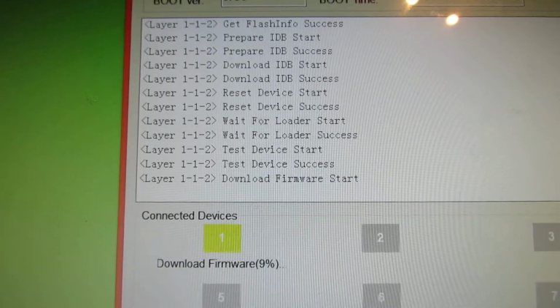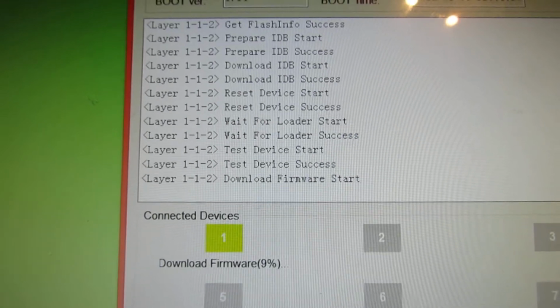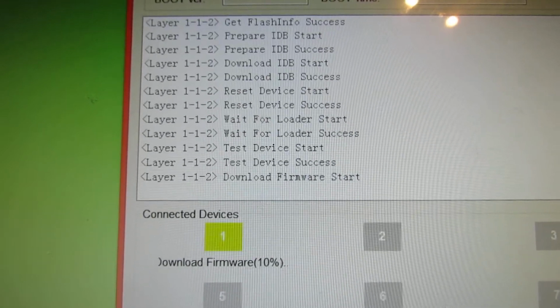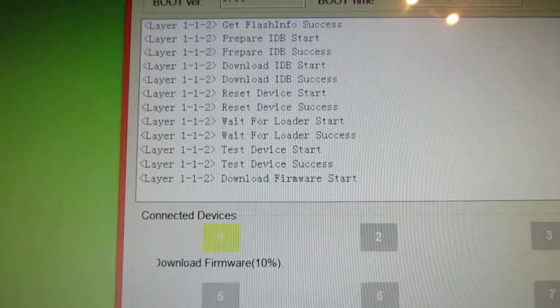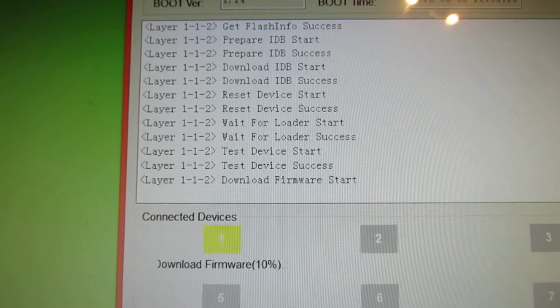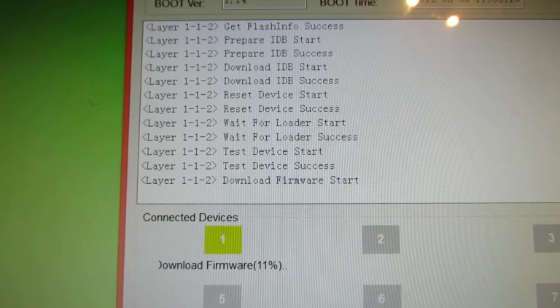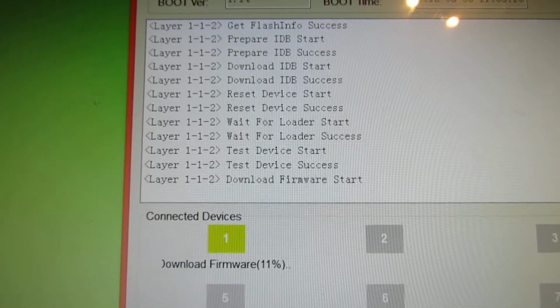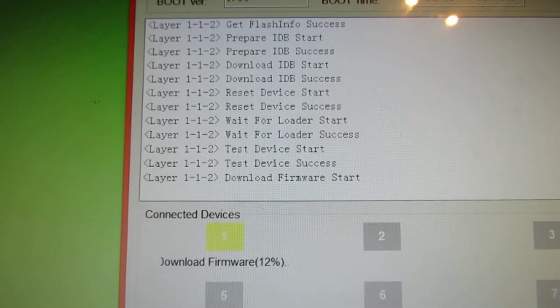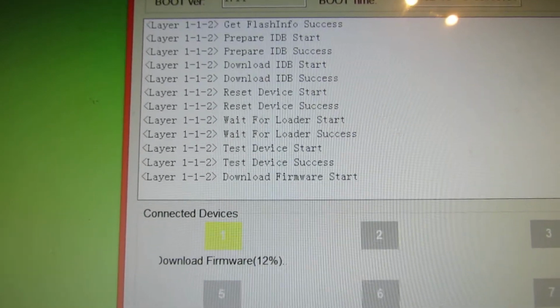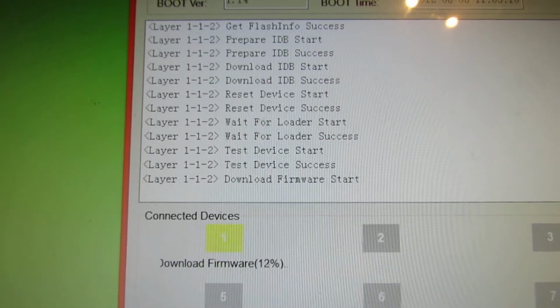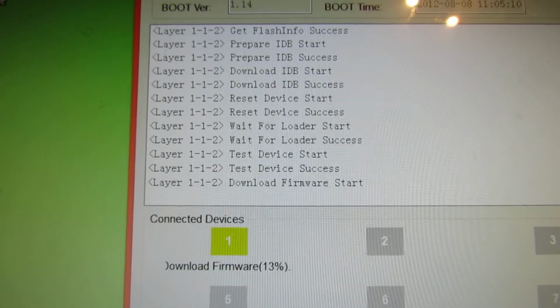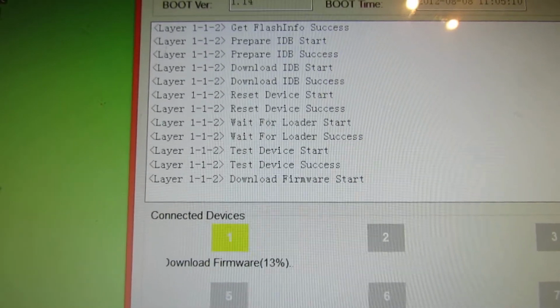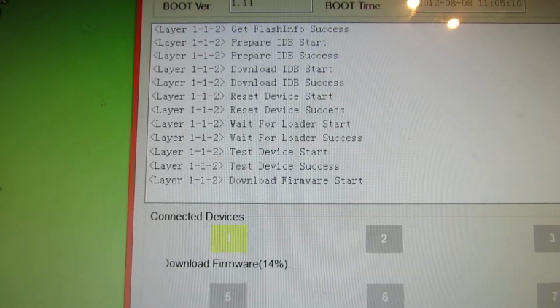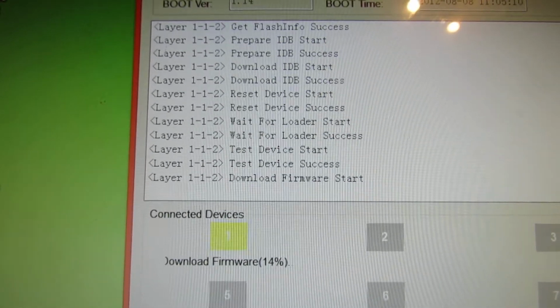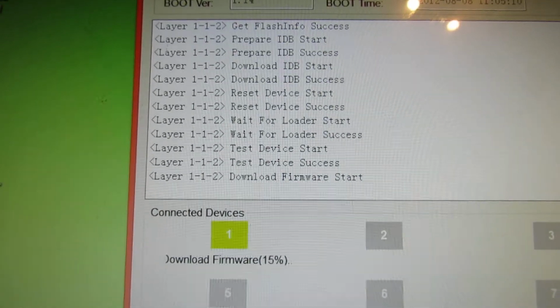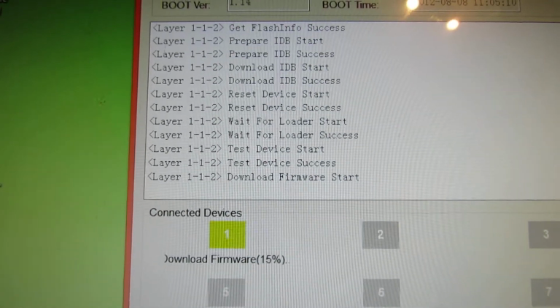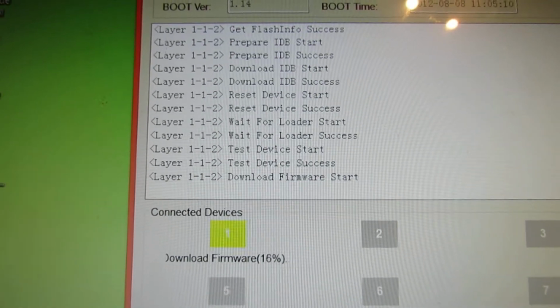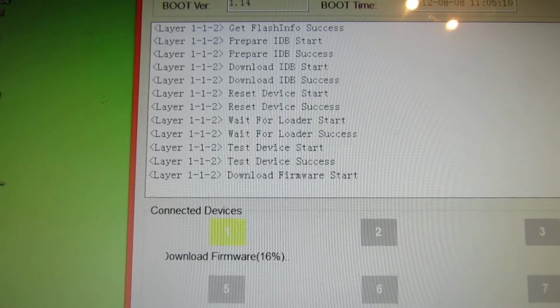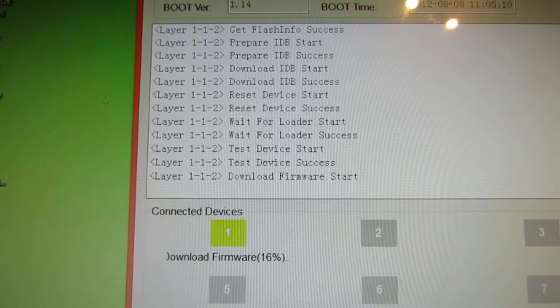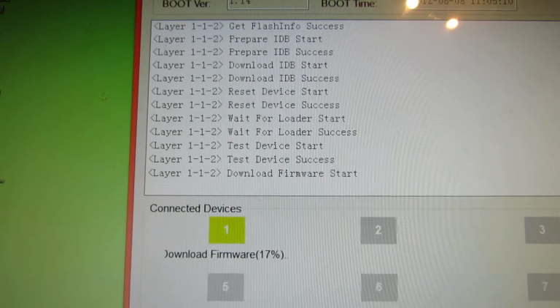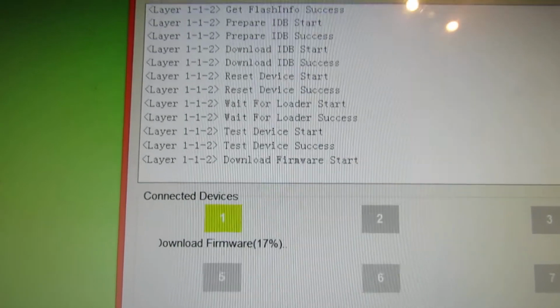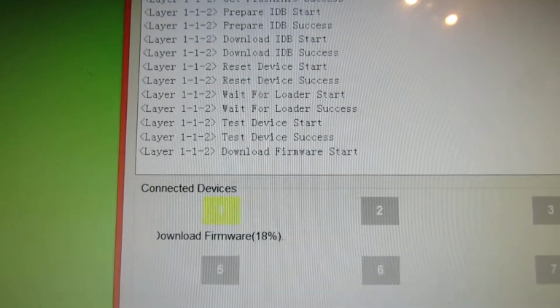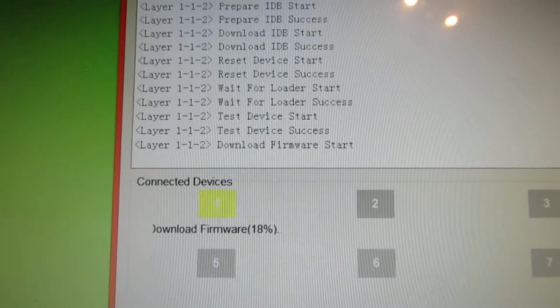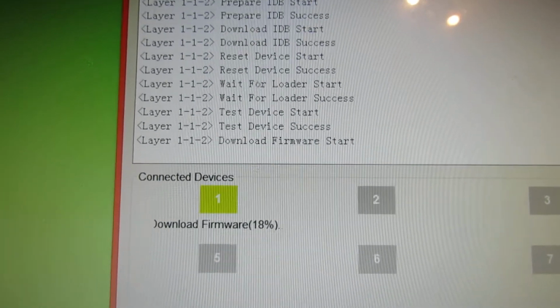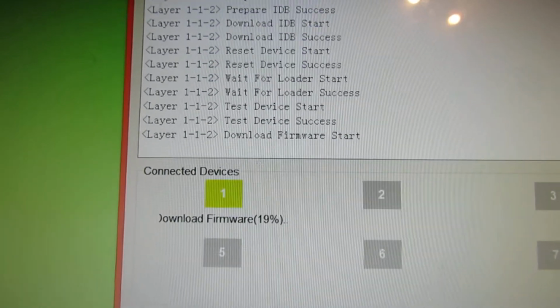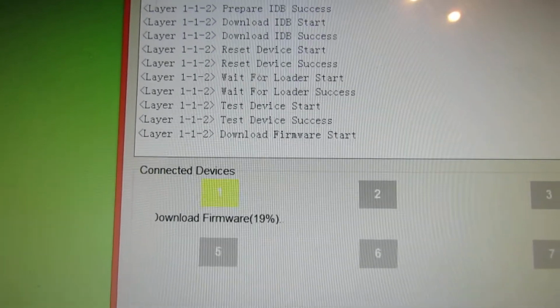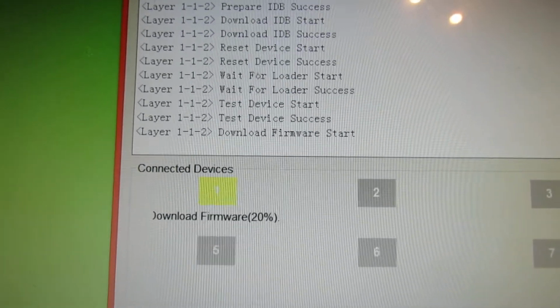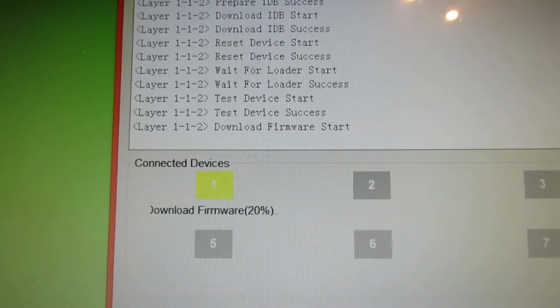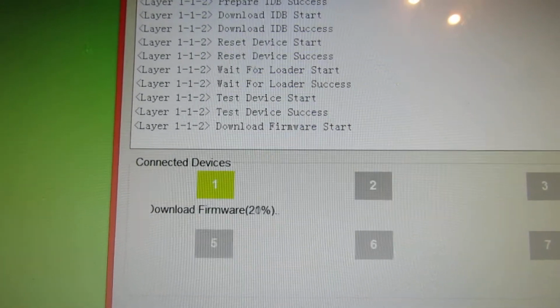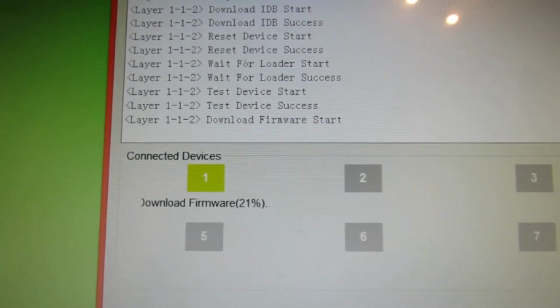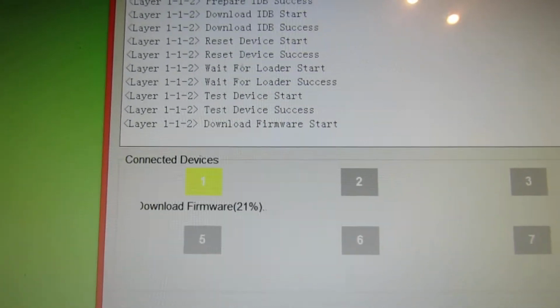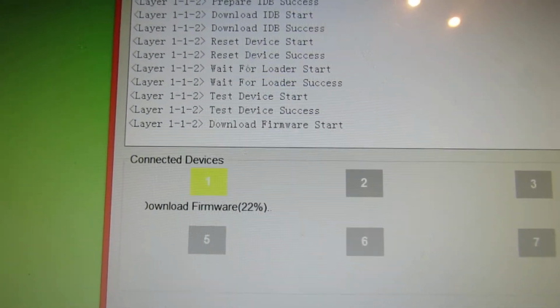You have to wait a few minutes till the whole process will be done.